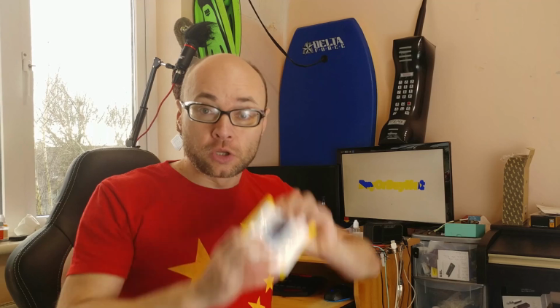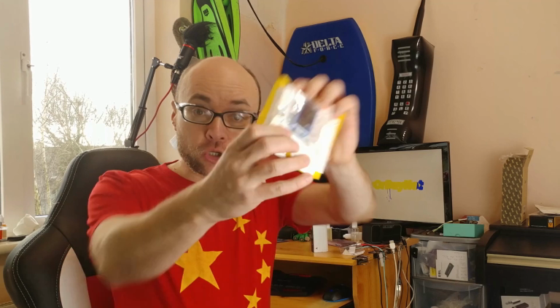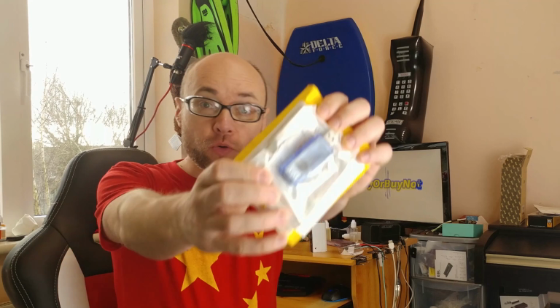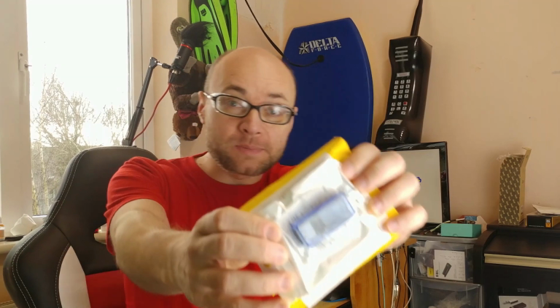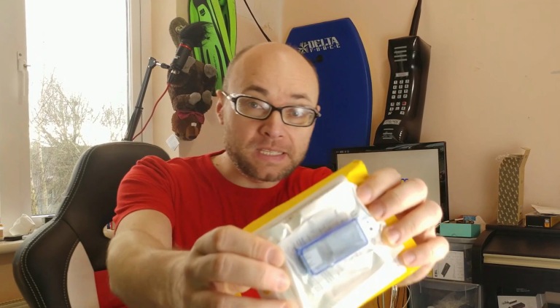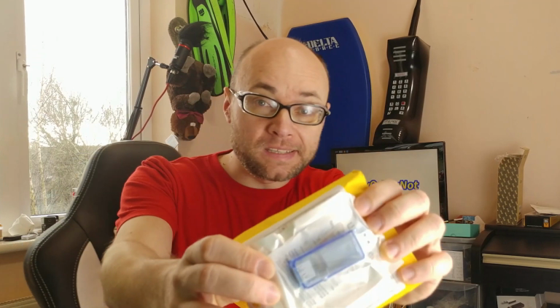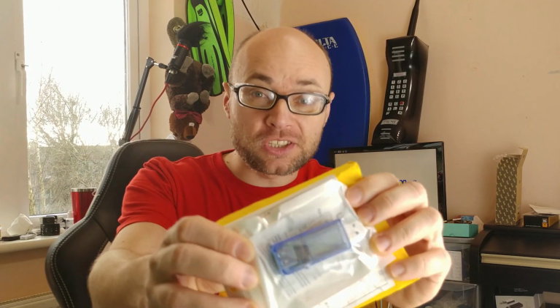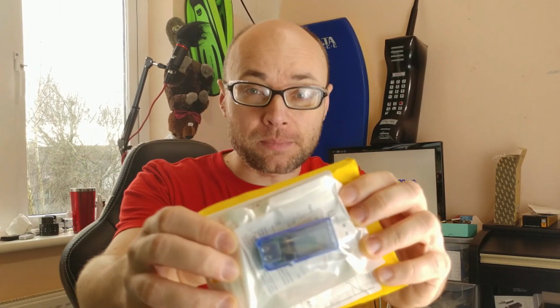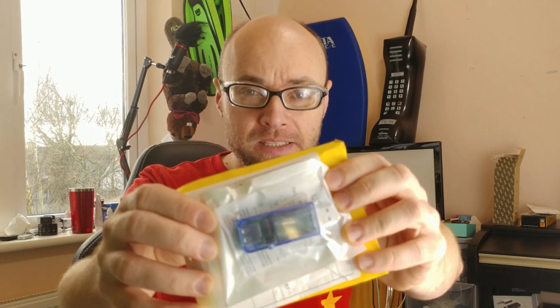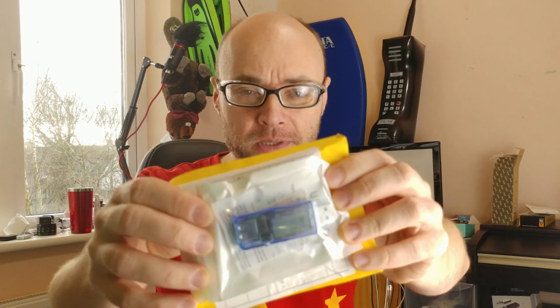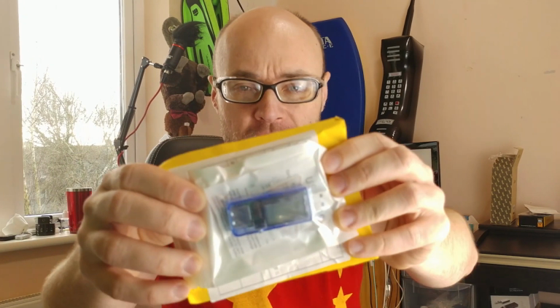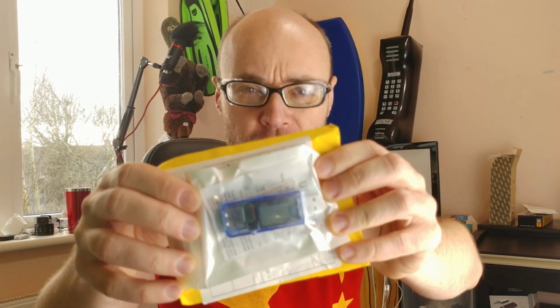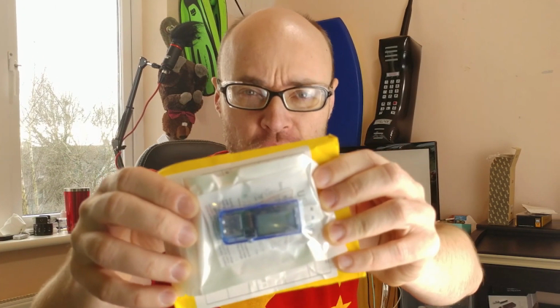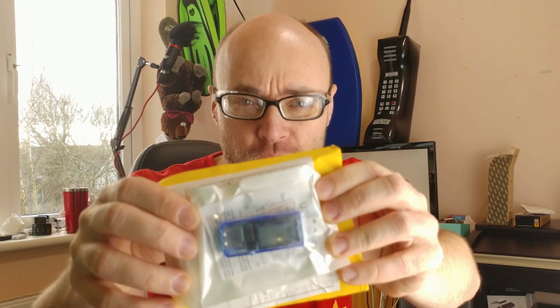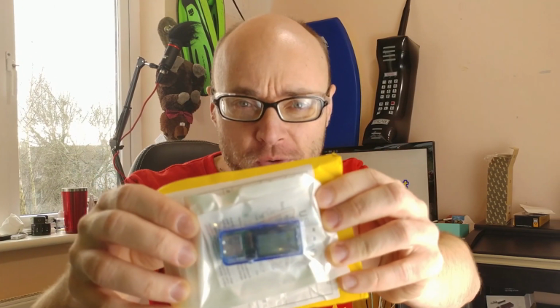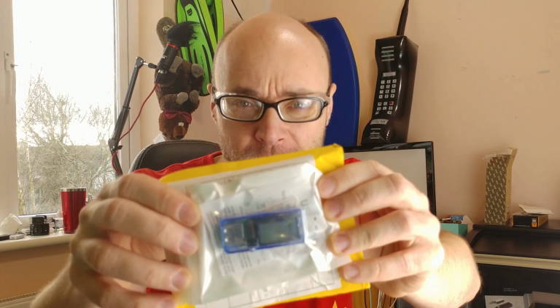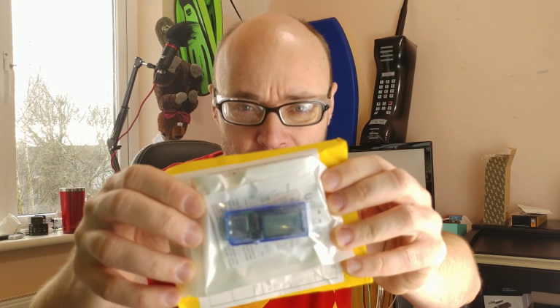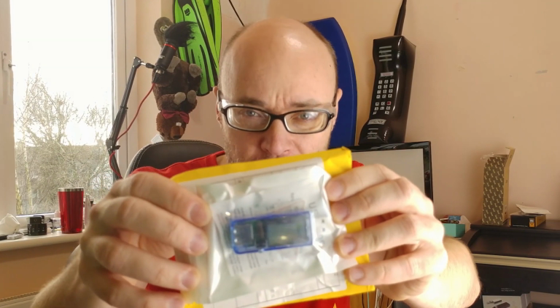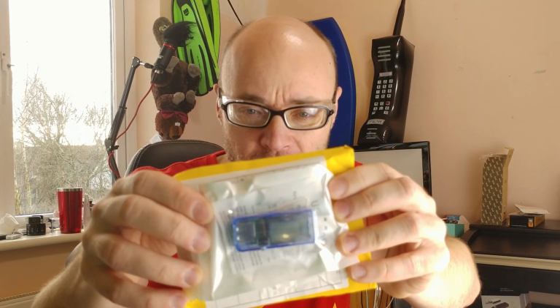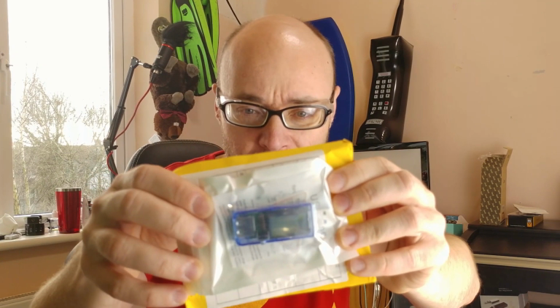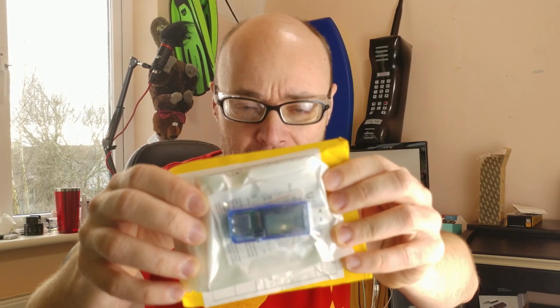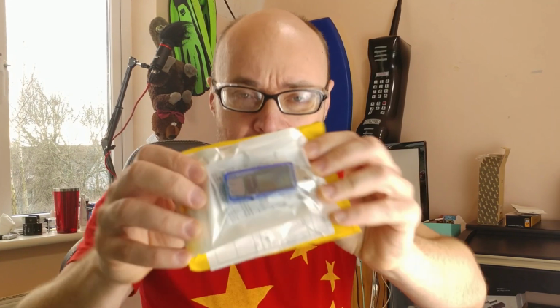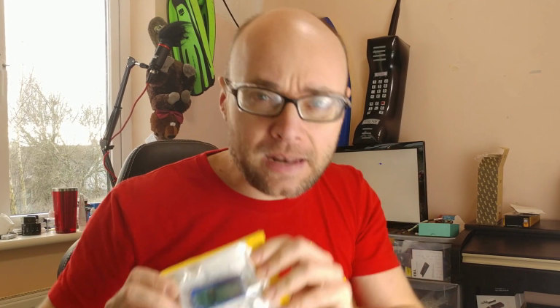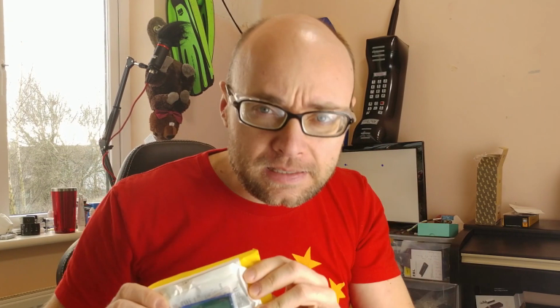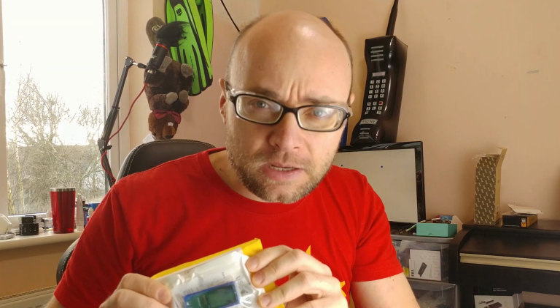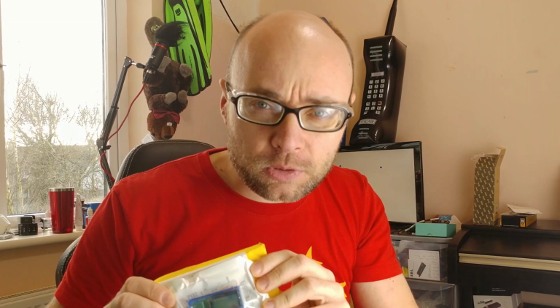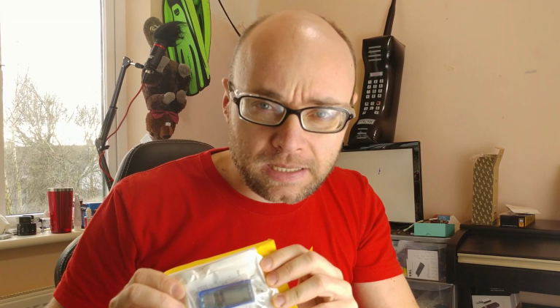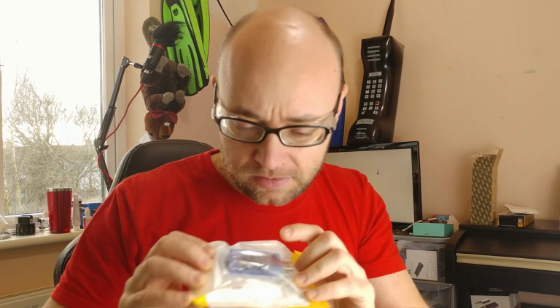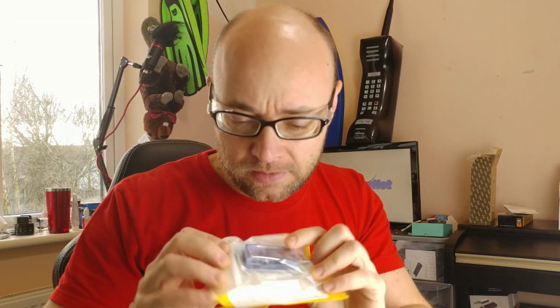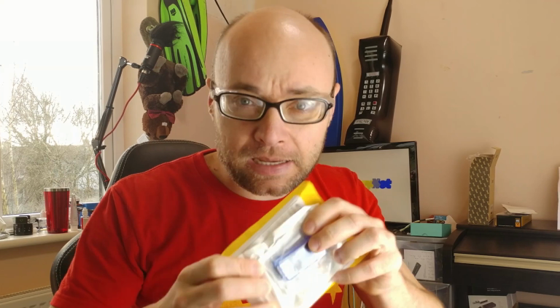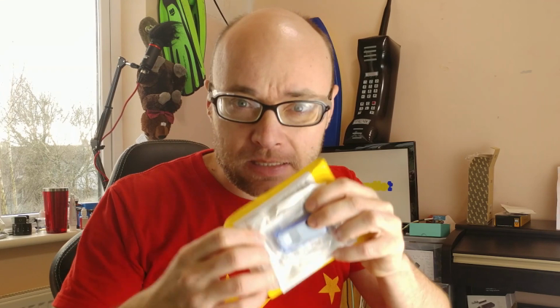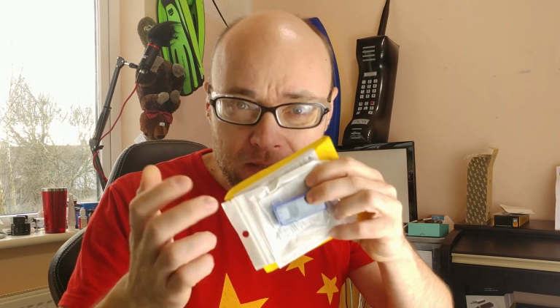USB digital multimeters — I got two of them for a friend of mine. Let's see what we get in the baggies.